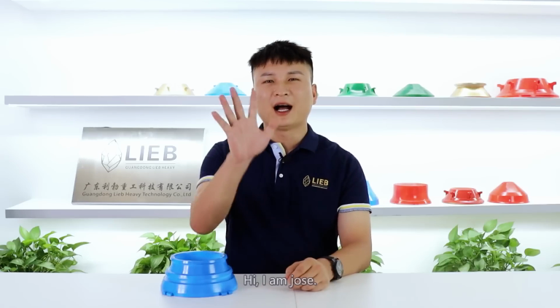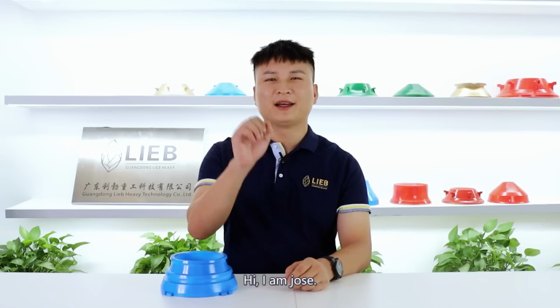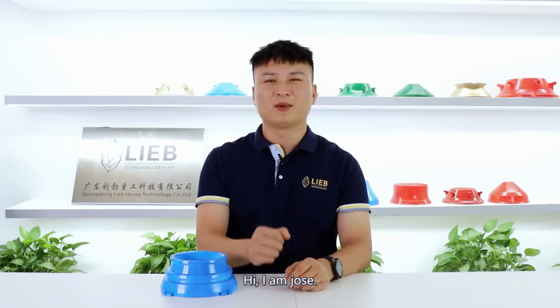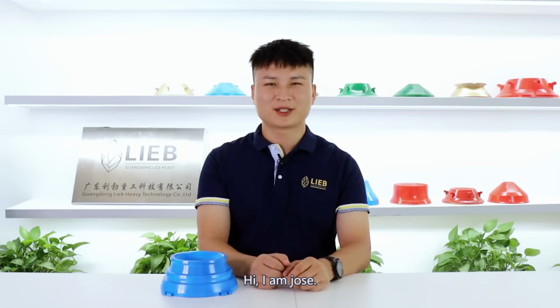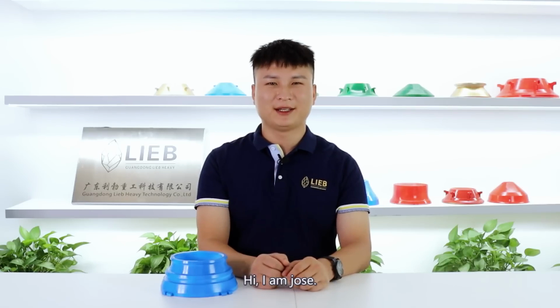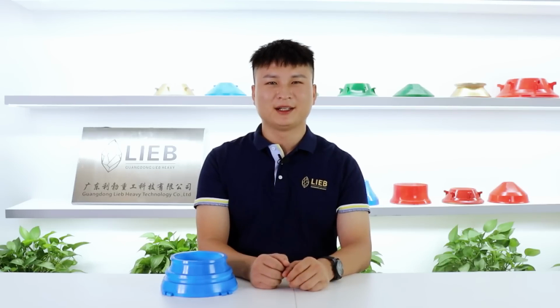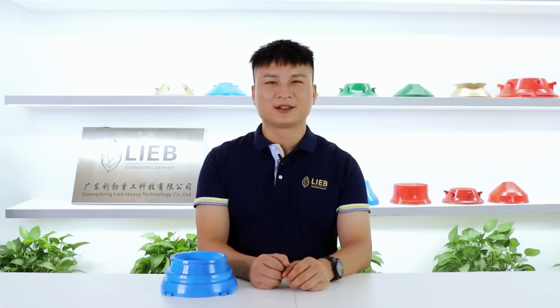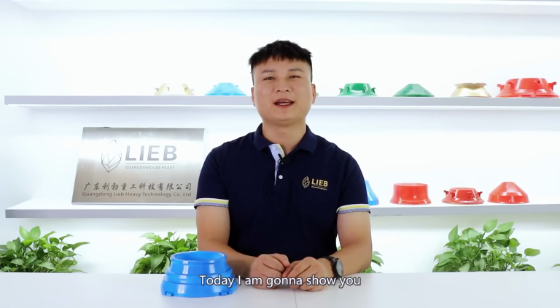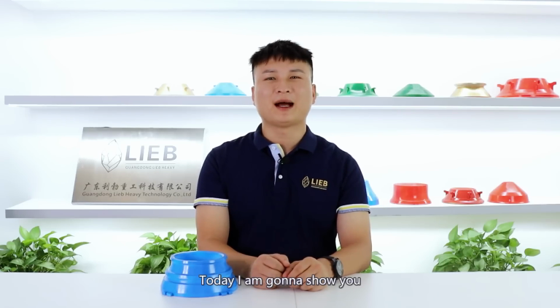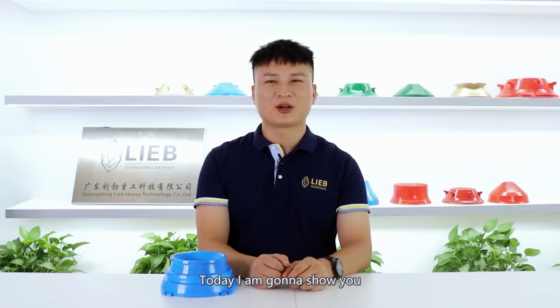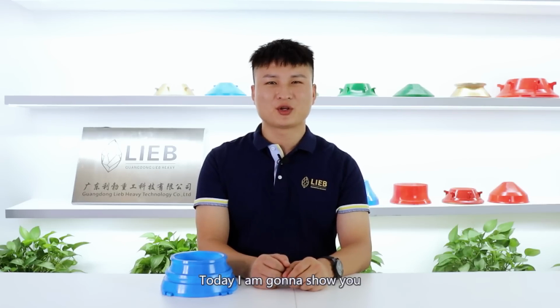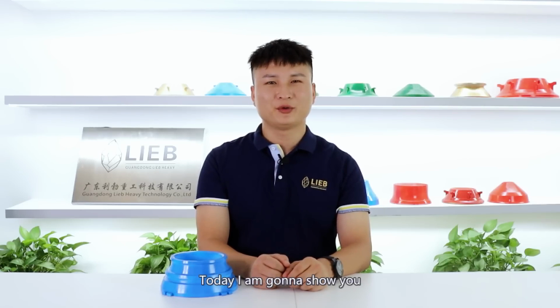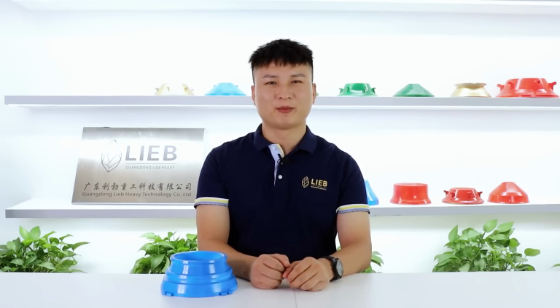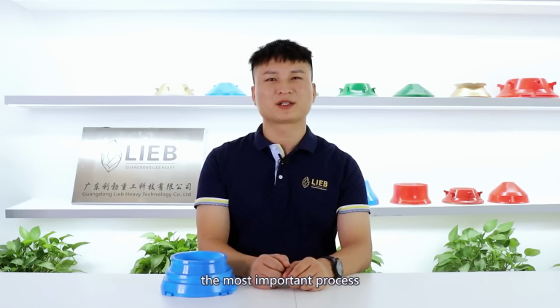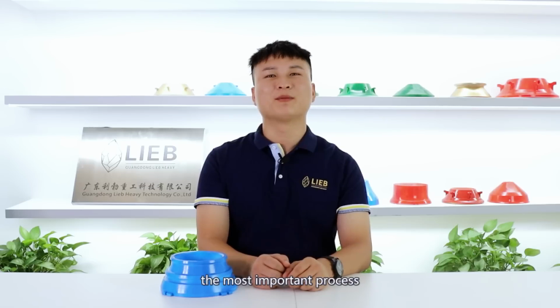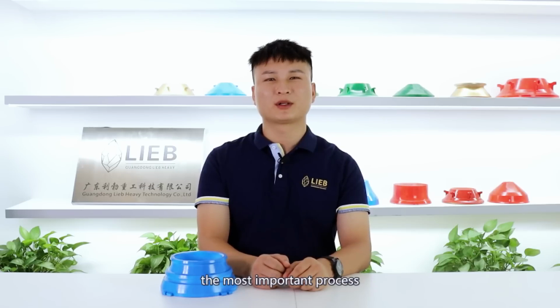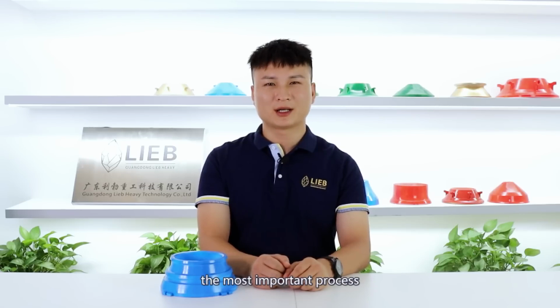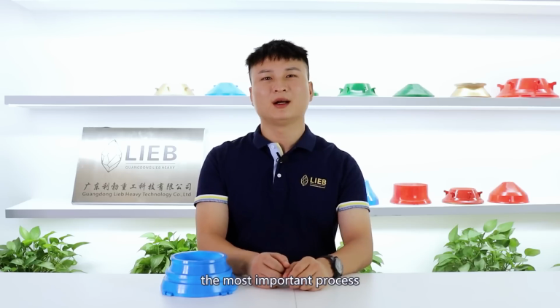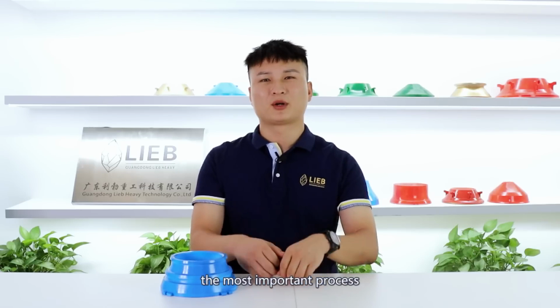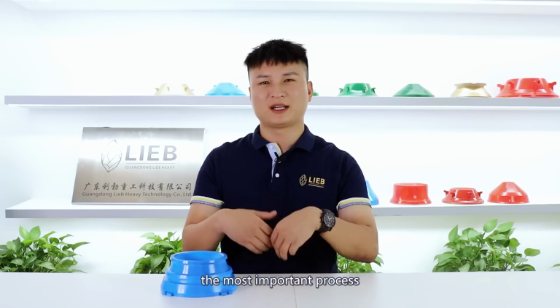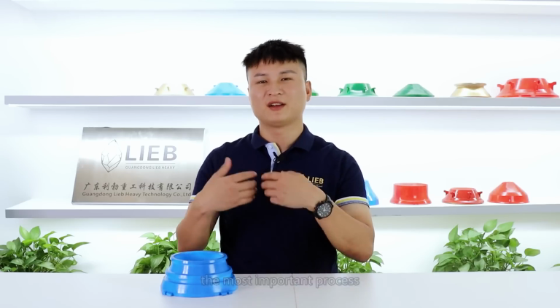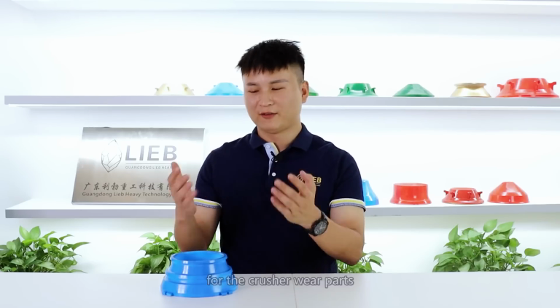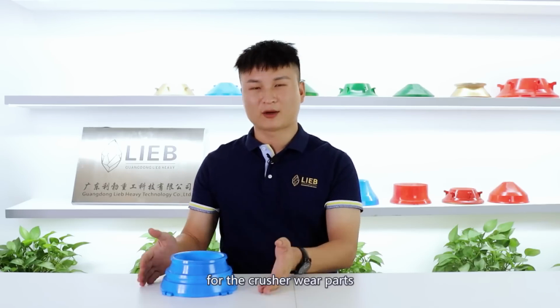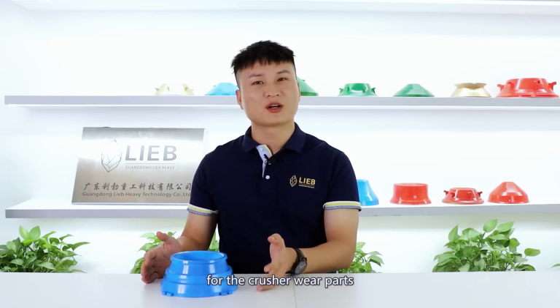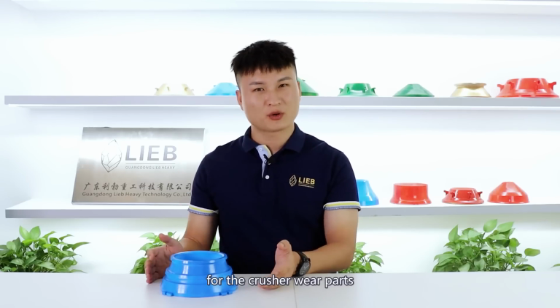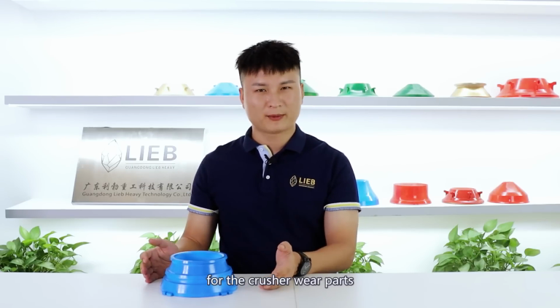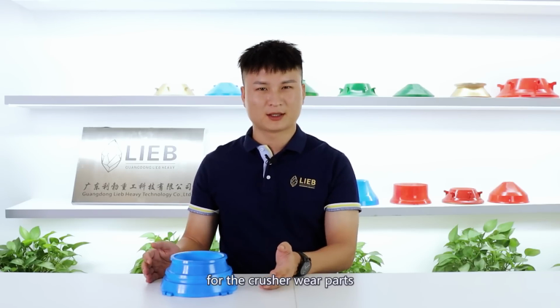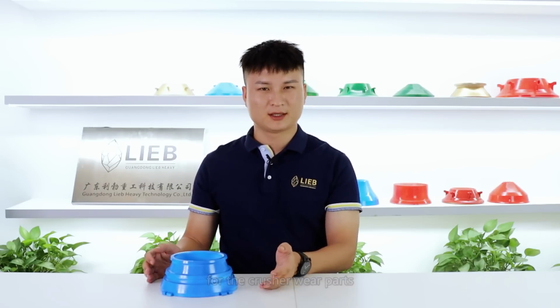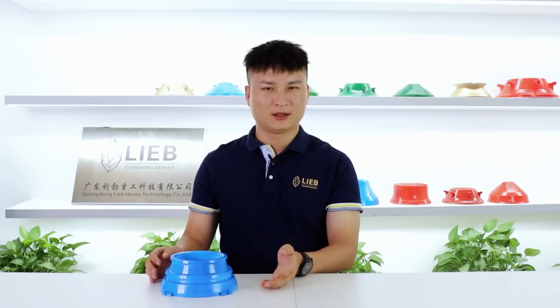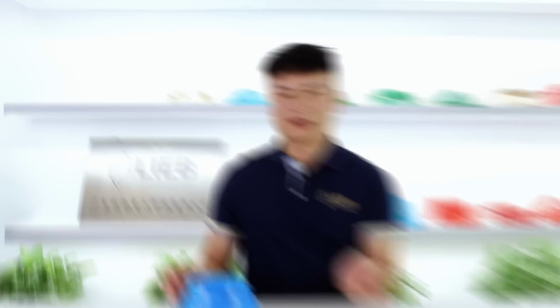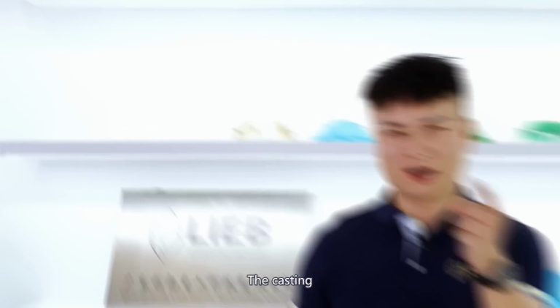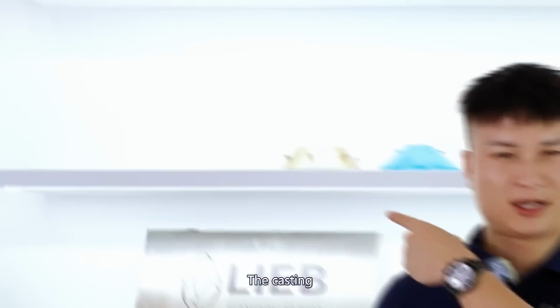Hi, I'm Jose. Today I'm going to show you the most important process for the crusher wear parts: the casting.